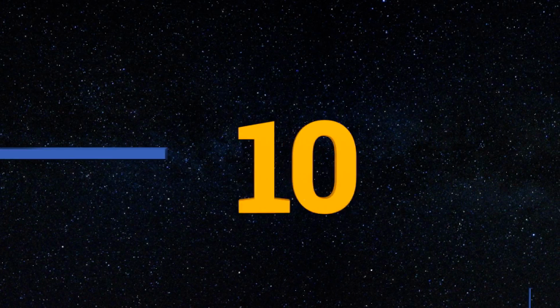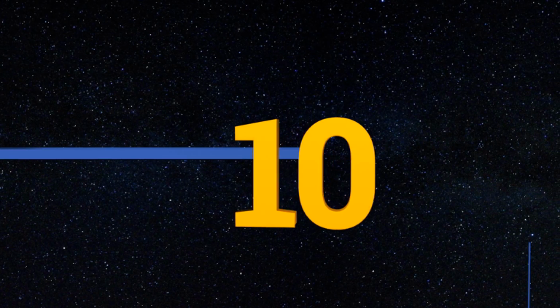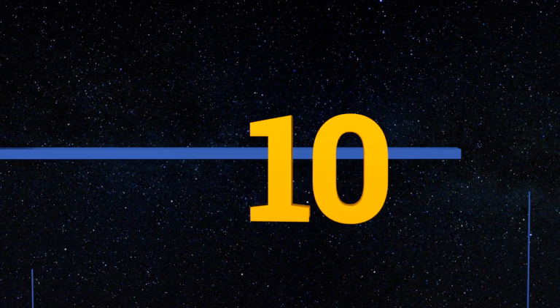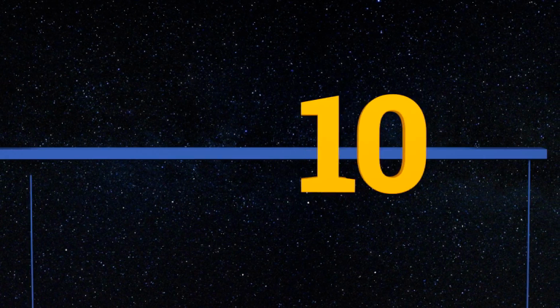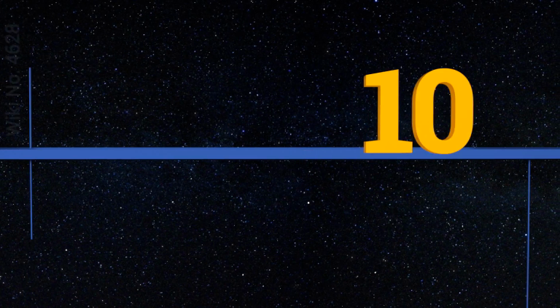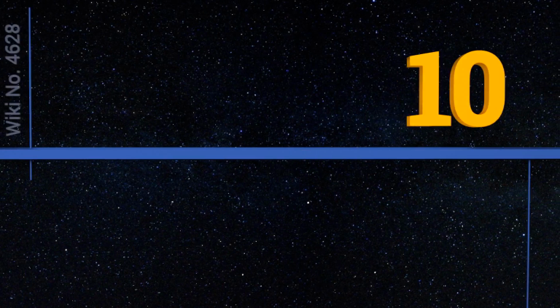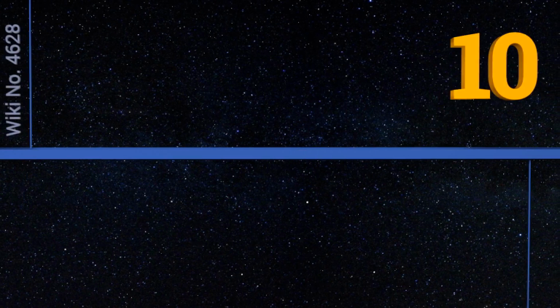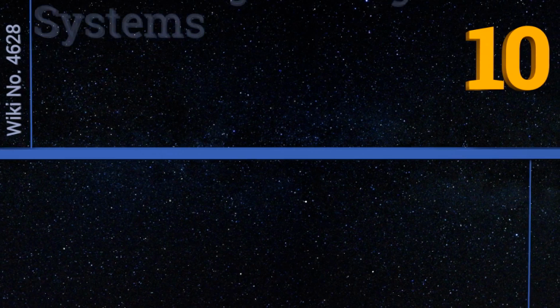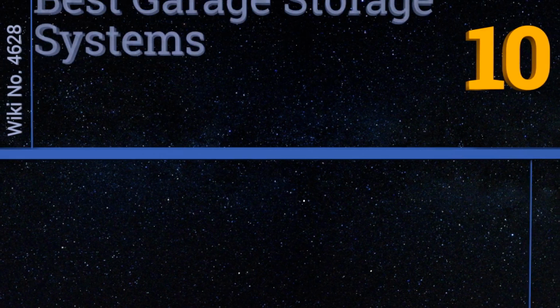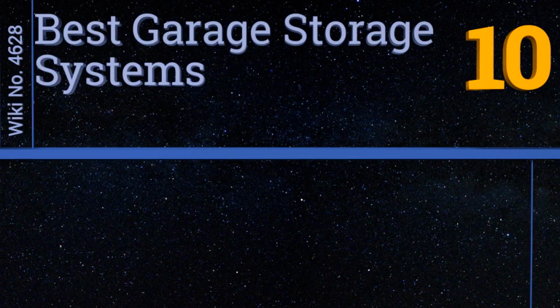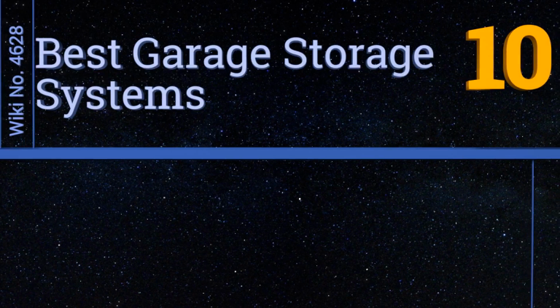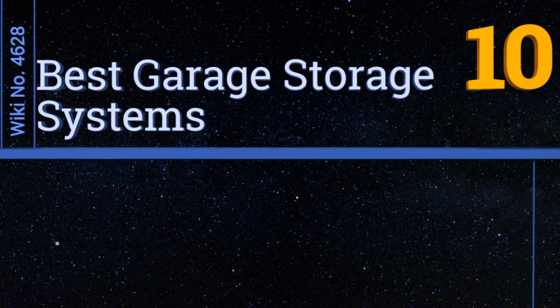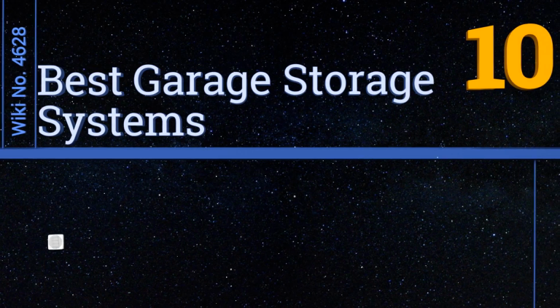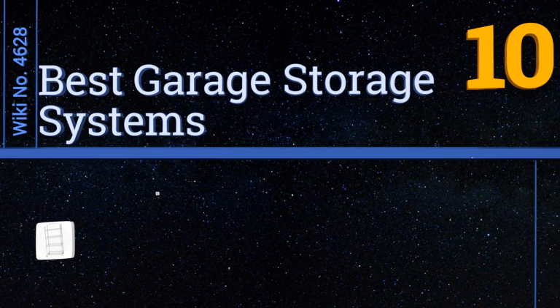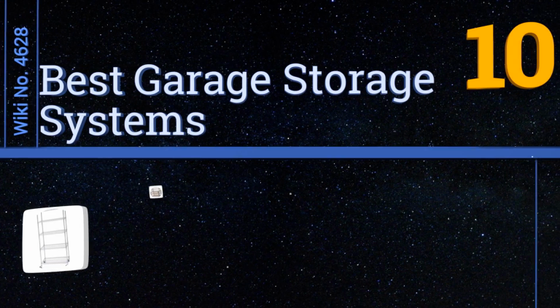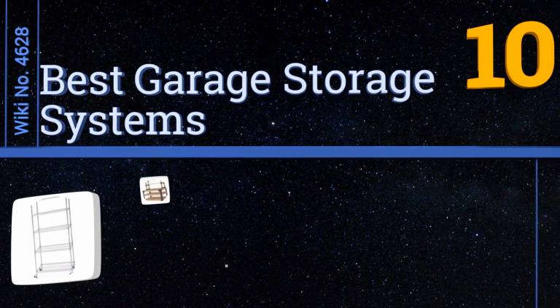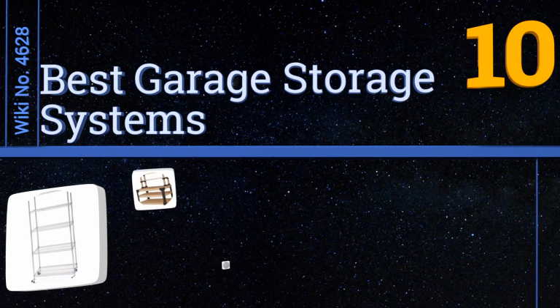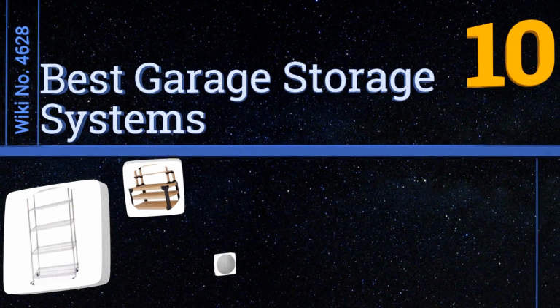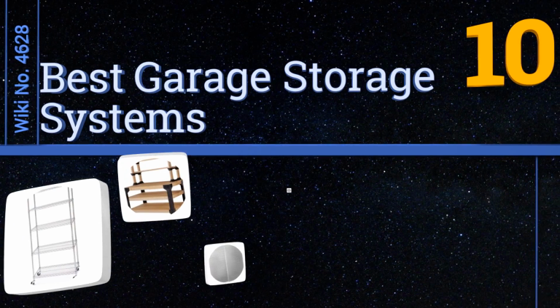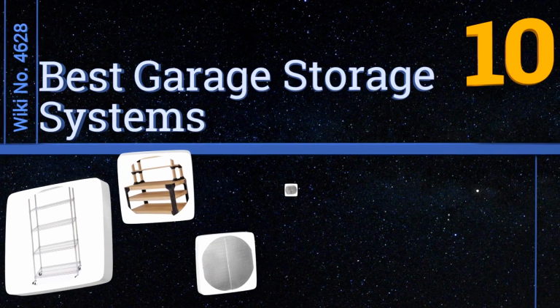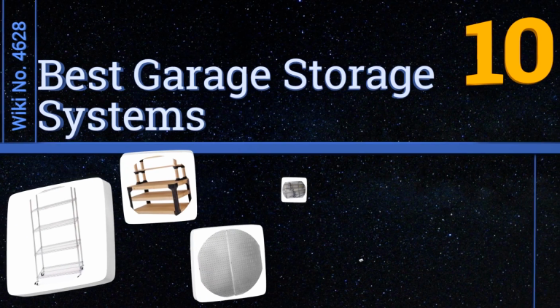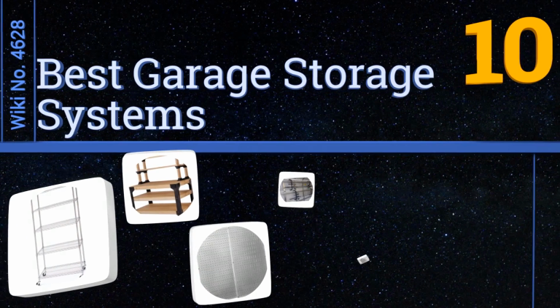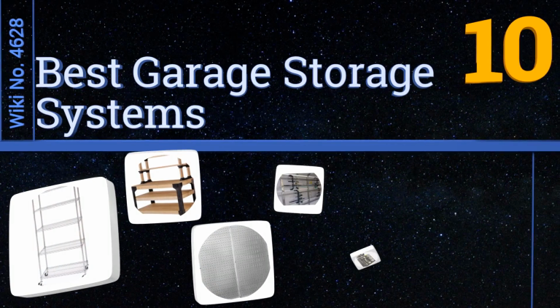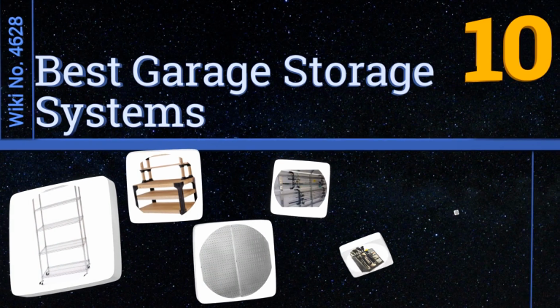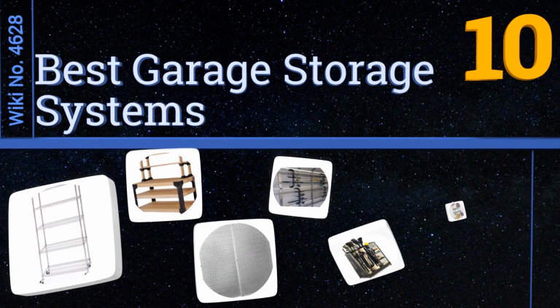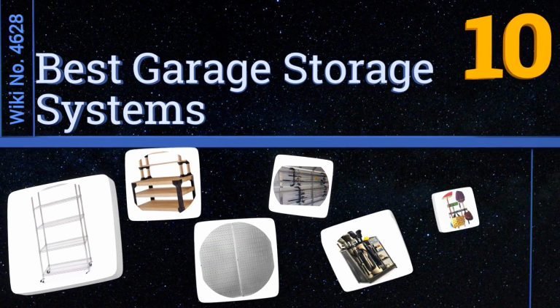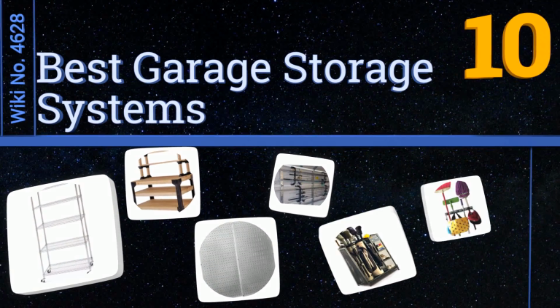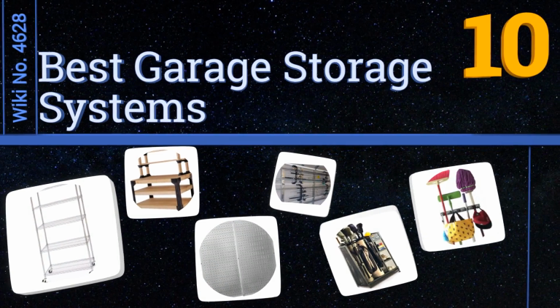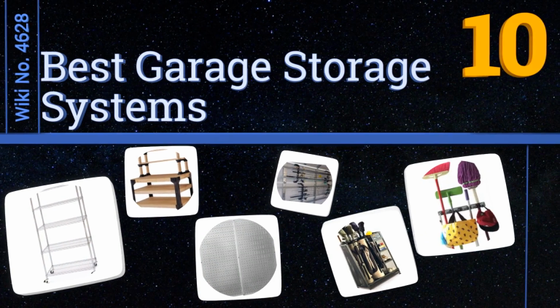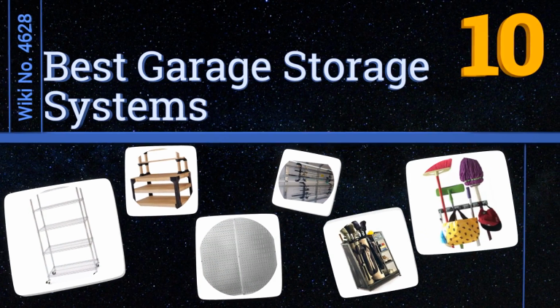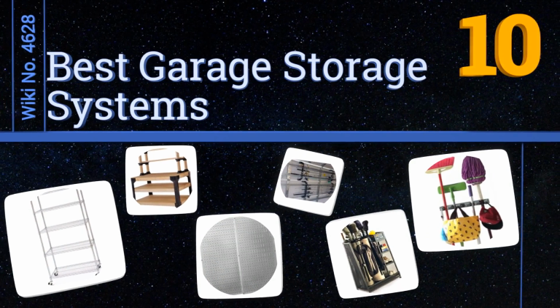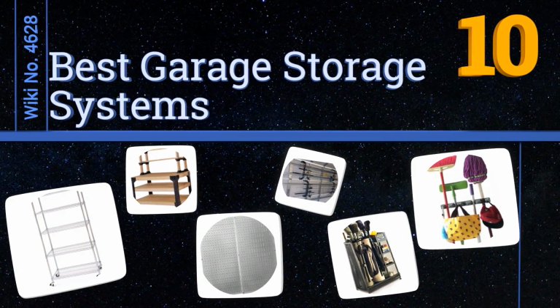EasyVid presents the 10 best garage storage systems. Let's get started with the list.